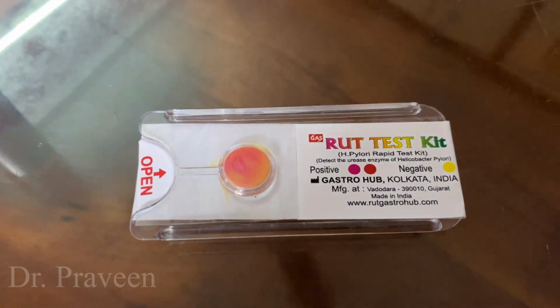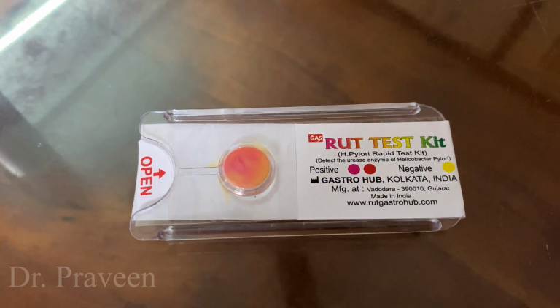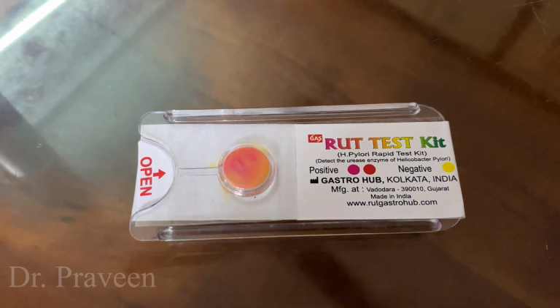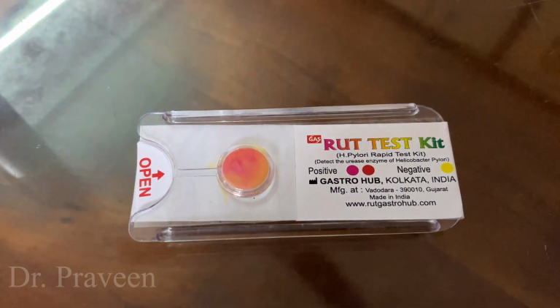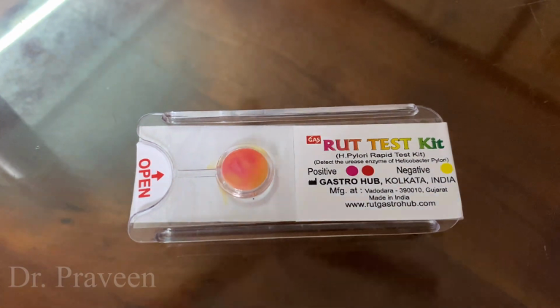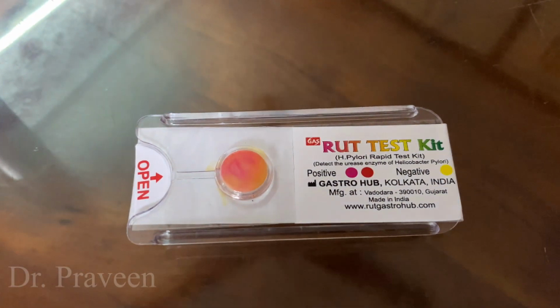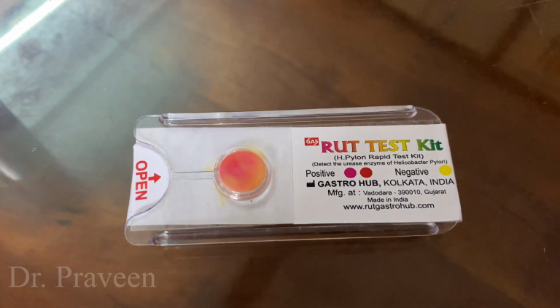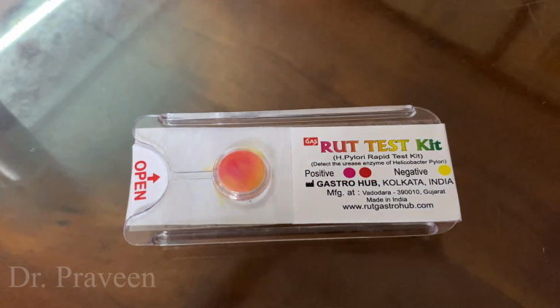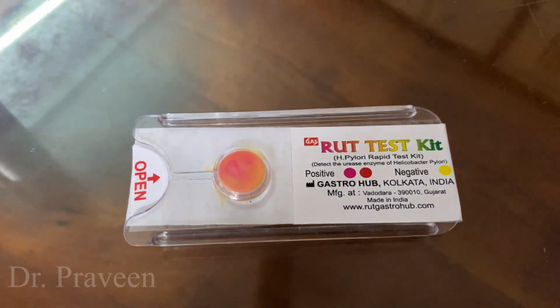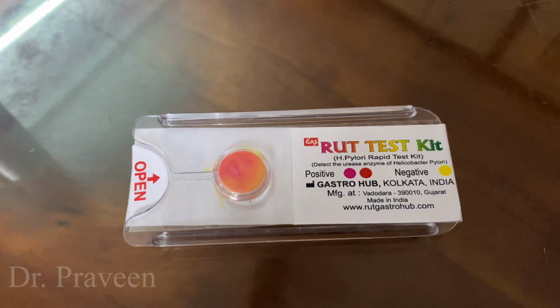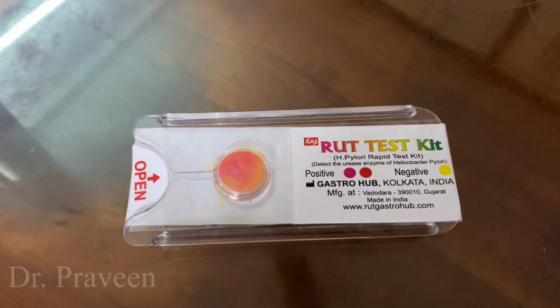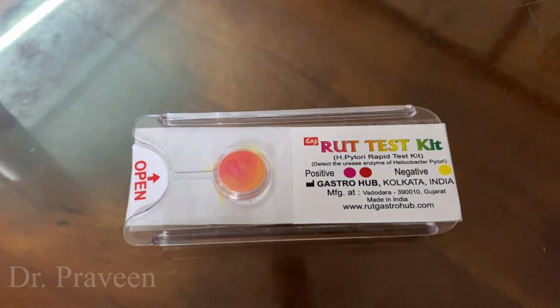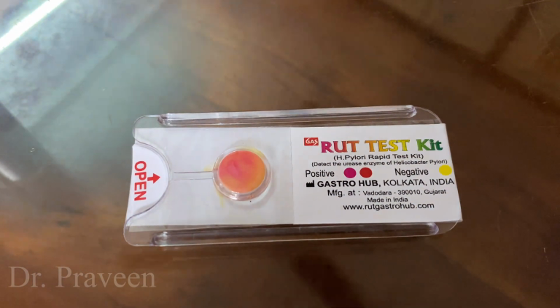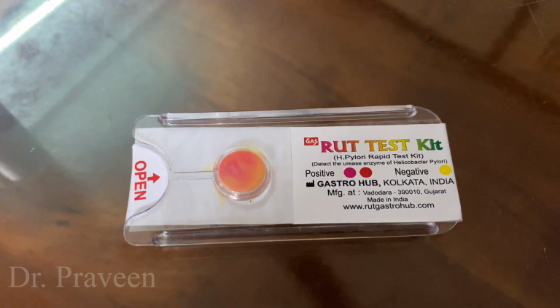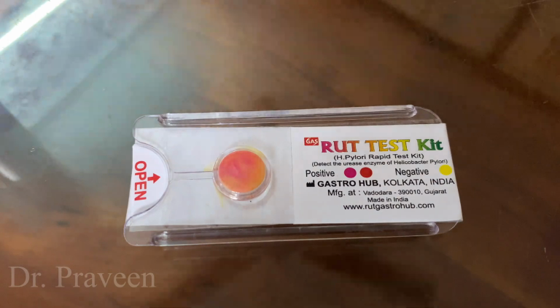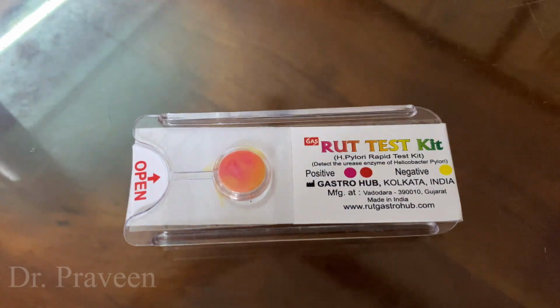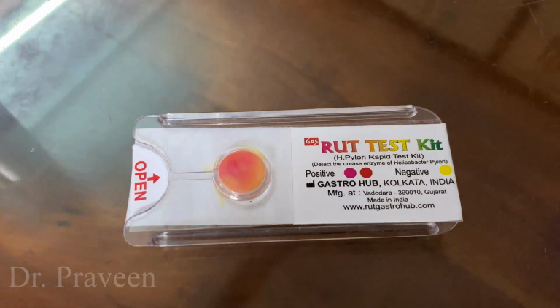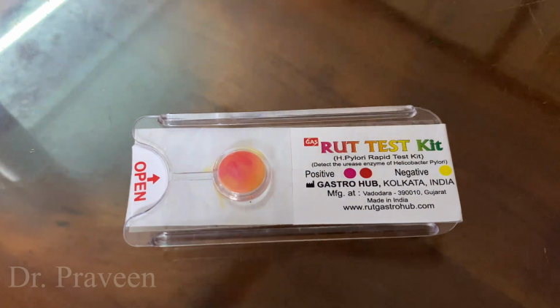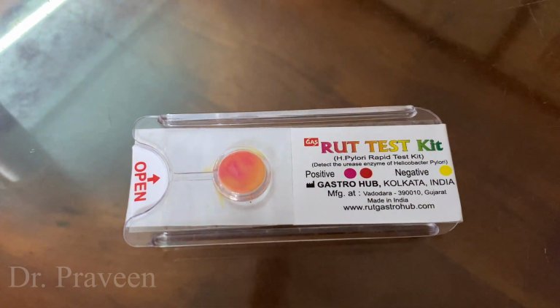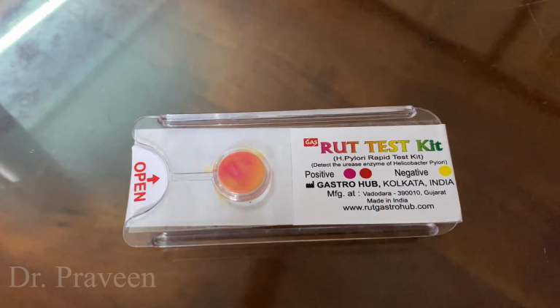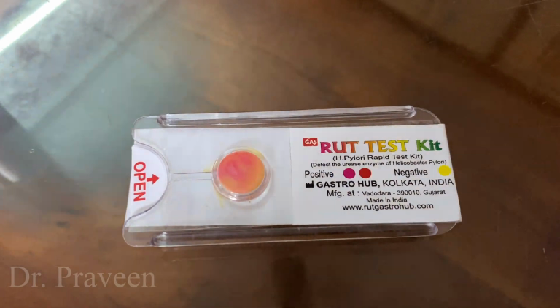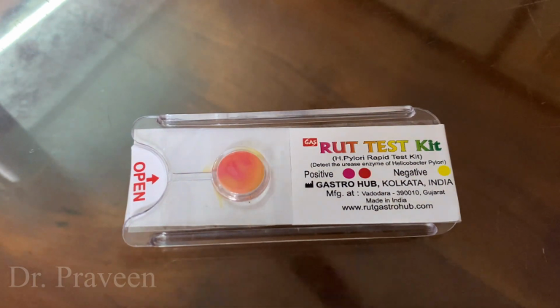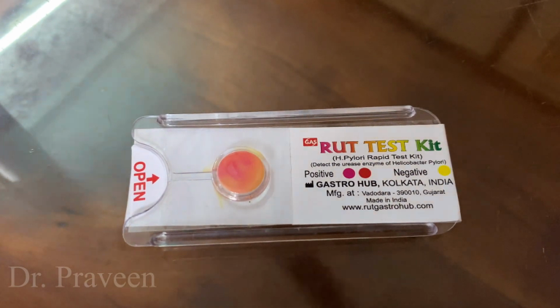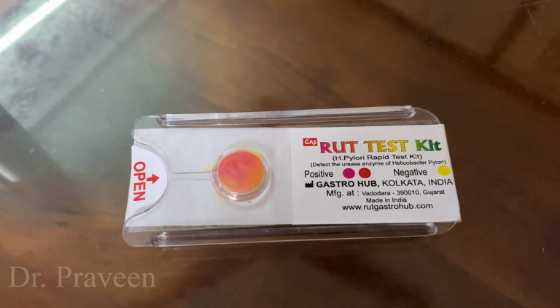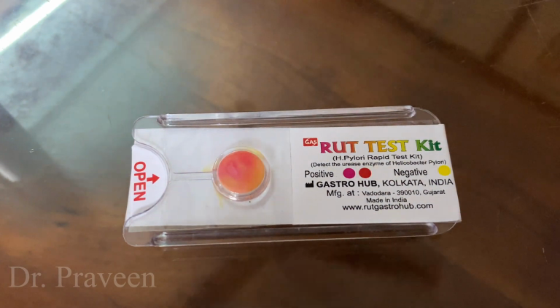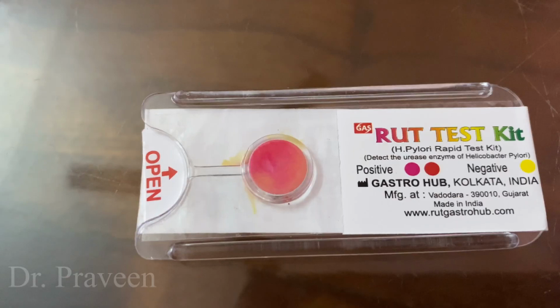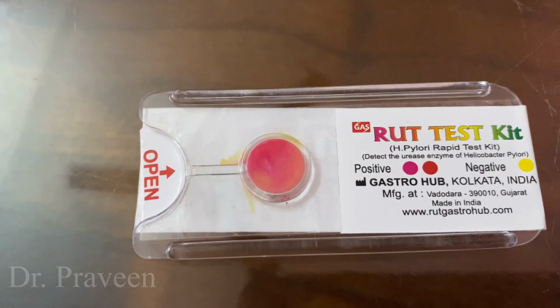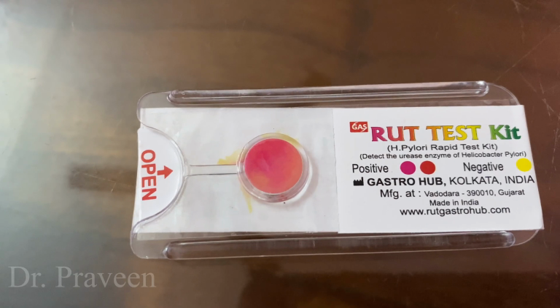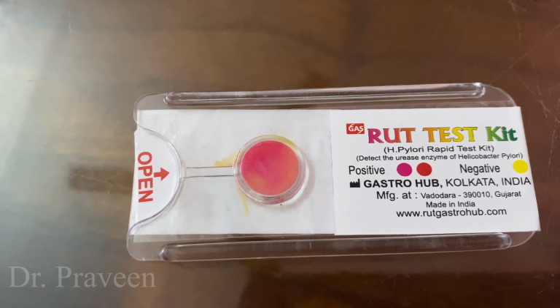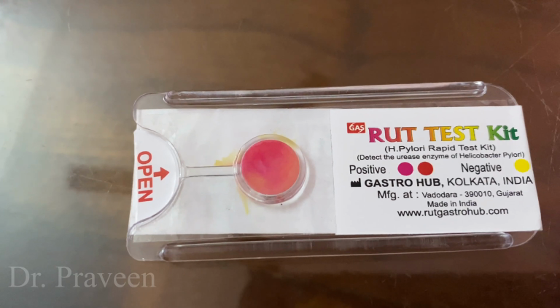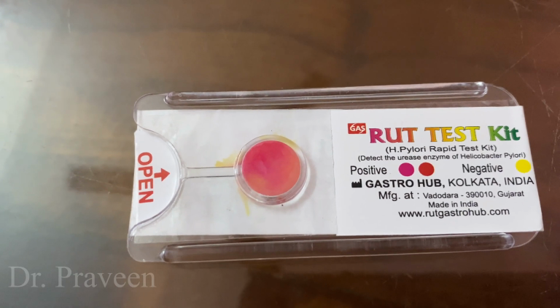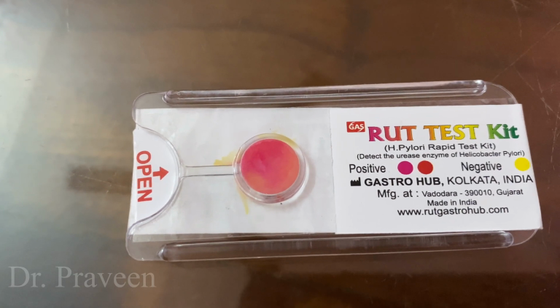If you like this video, kindly subscribe to the channel and press the bell icon. Thanks for watching.